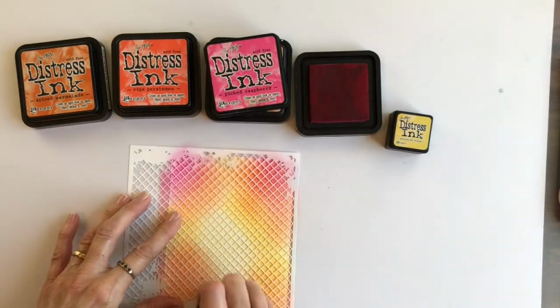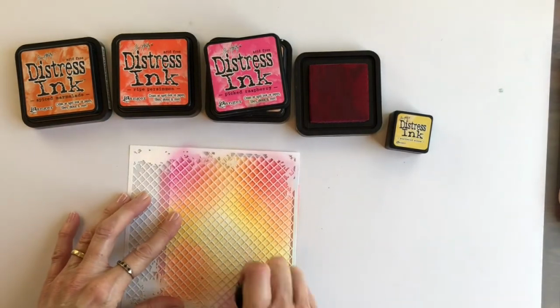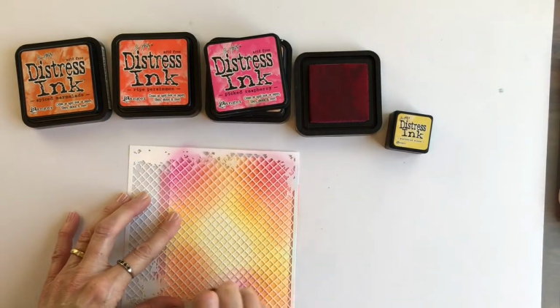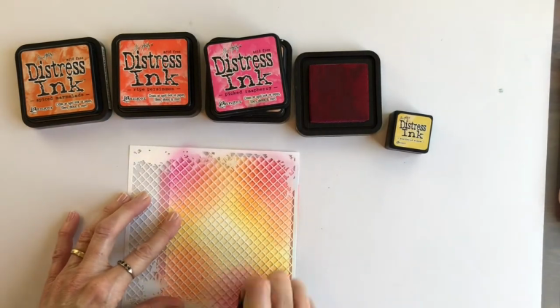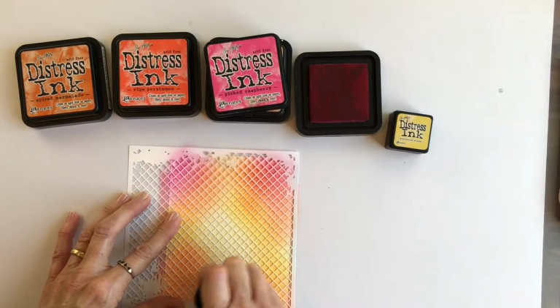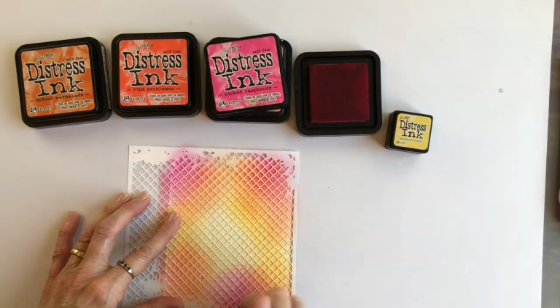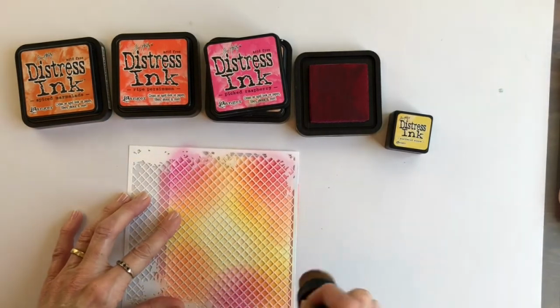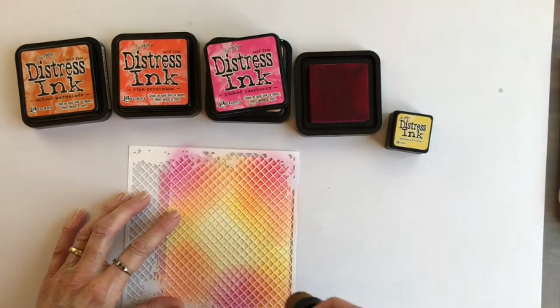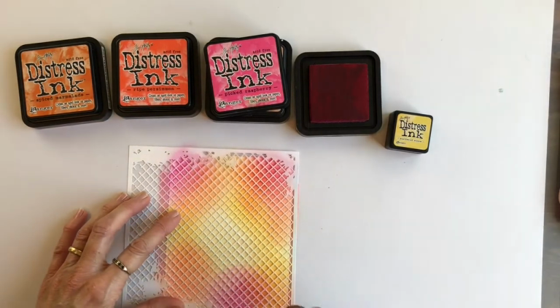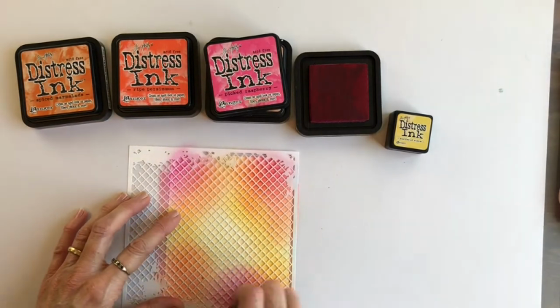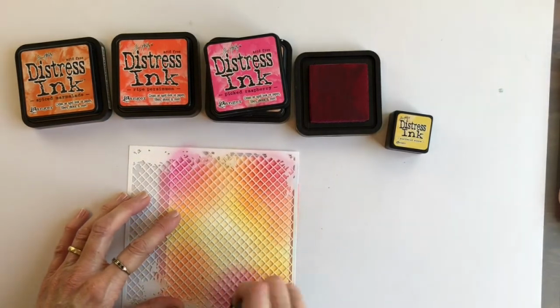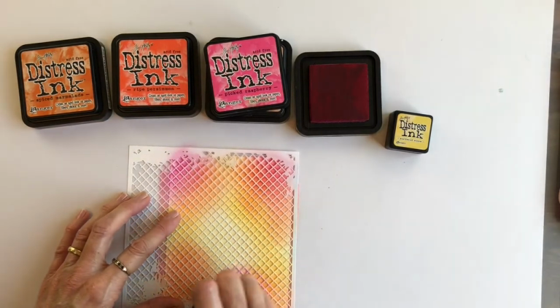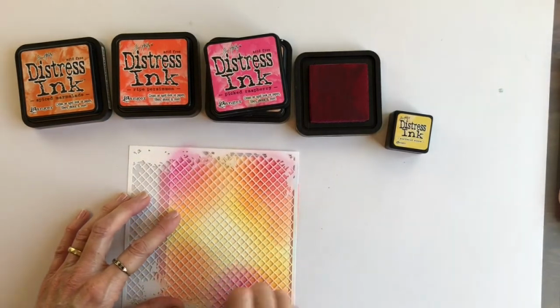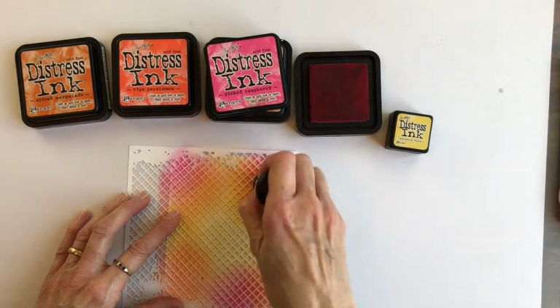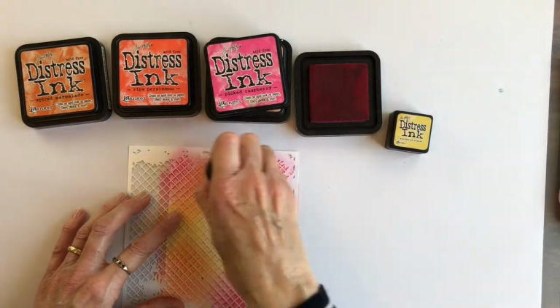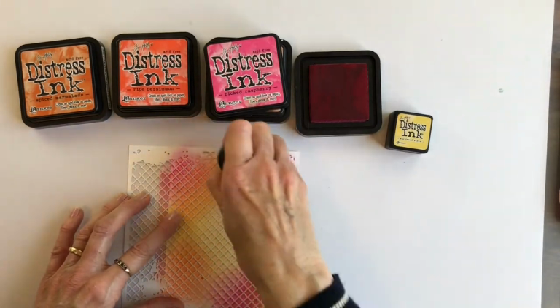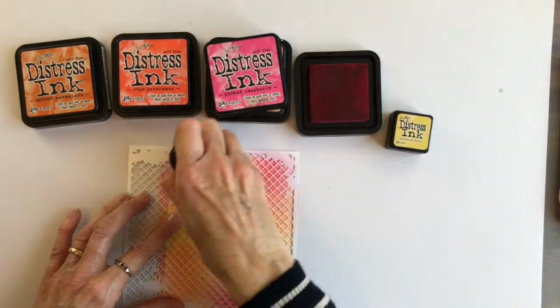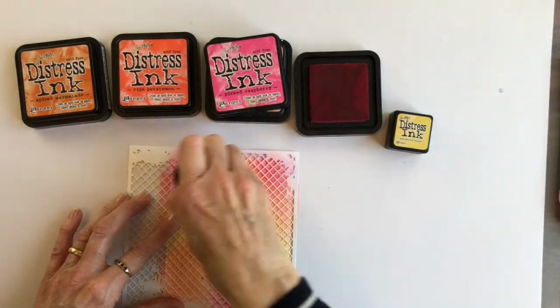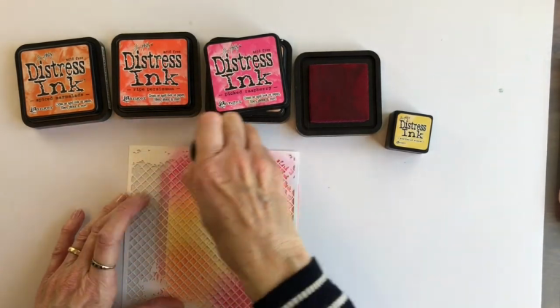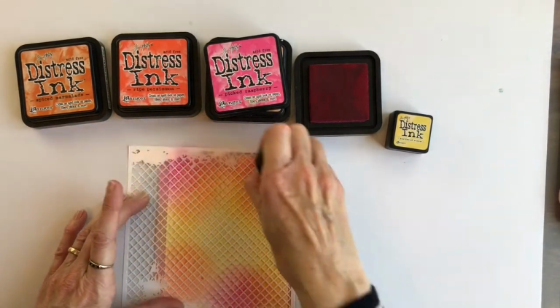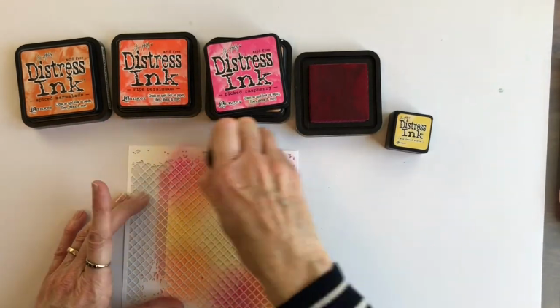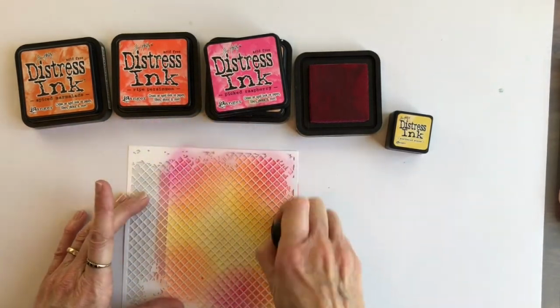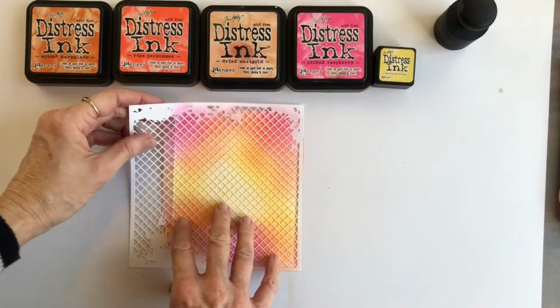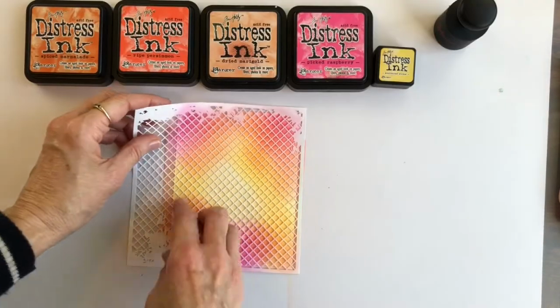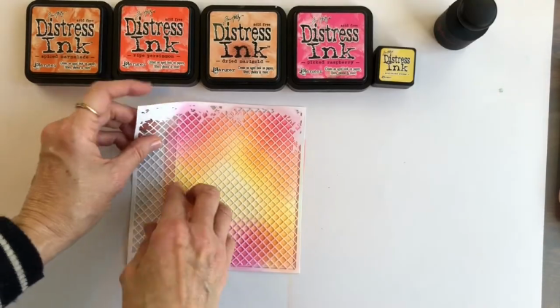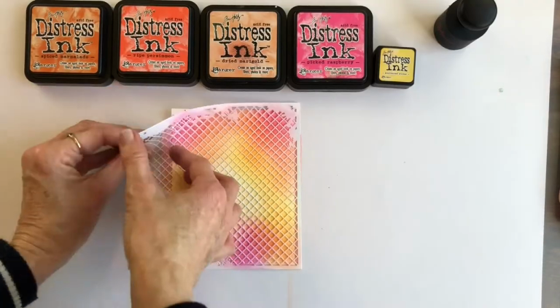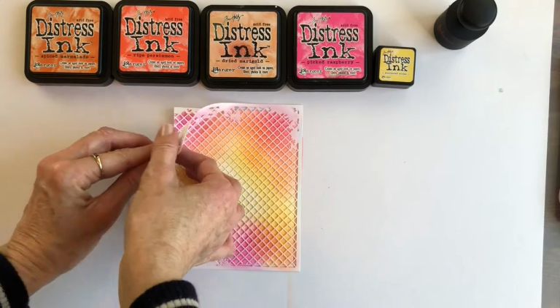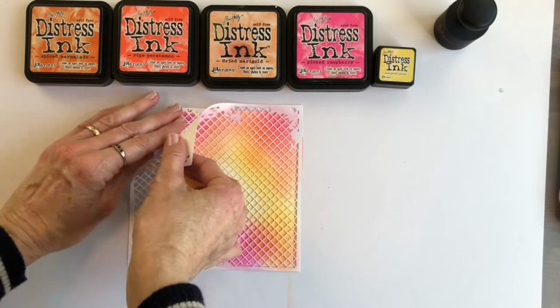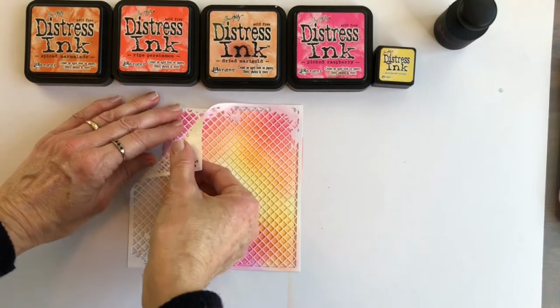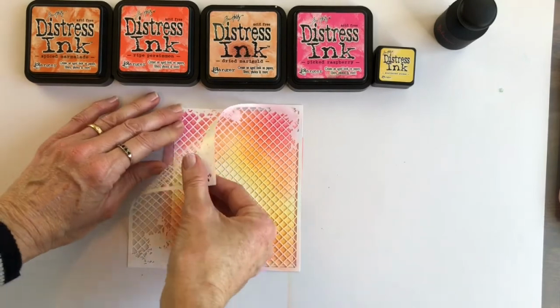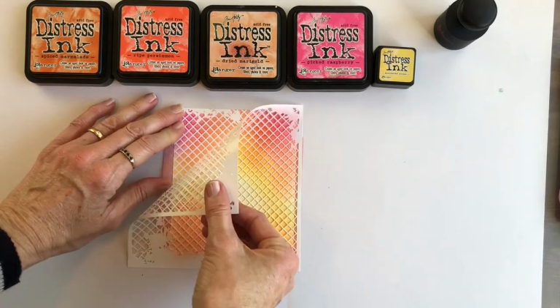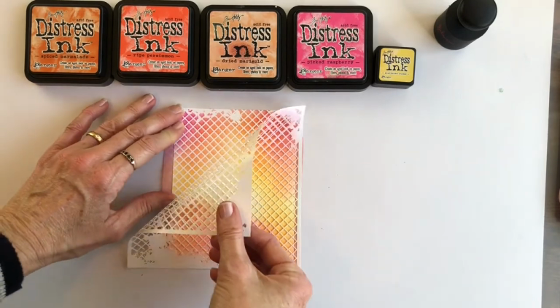And here's my favourite moment — pulling up the stencil to reveal what's underneath.